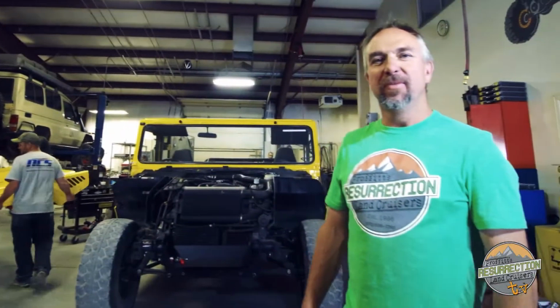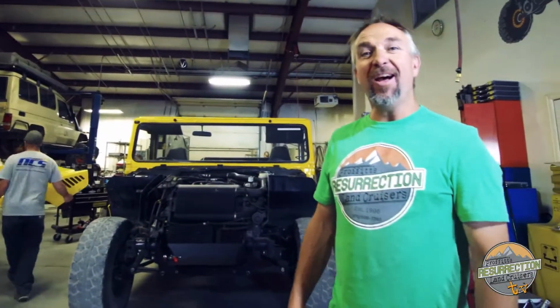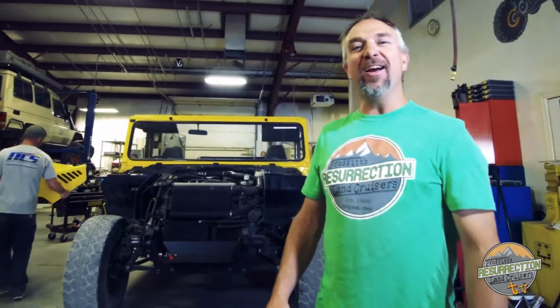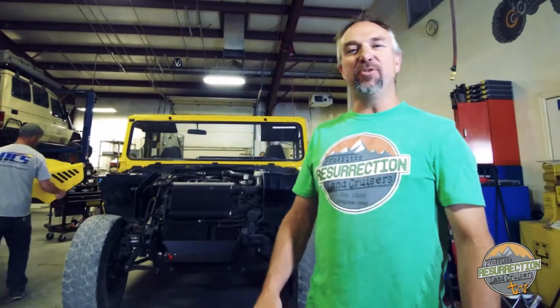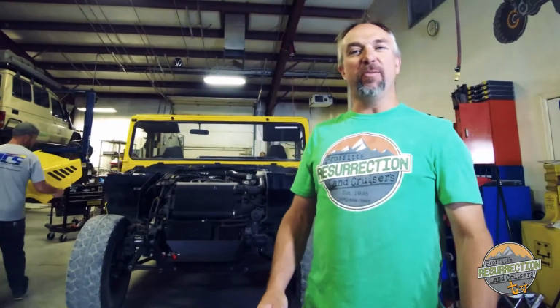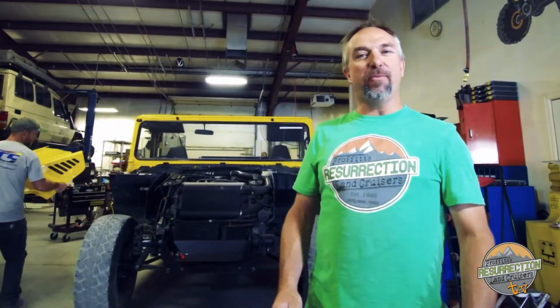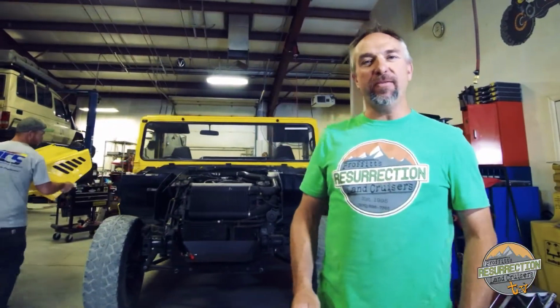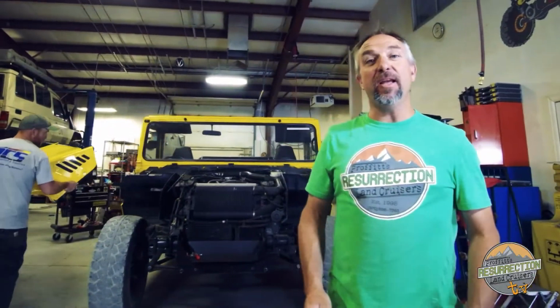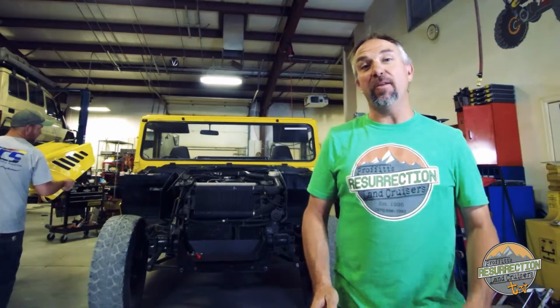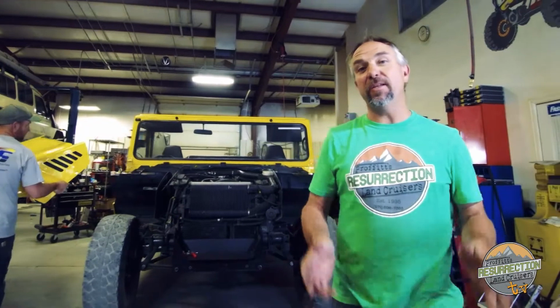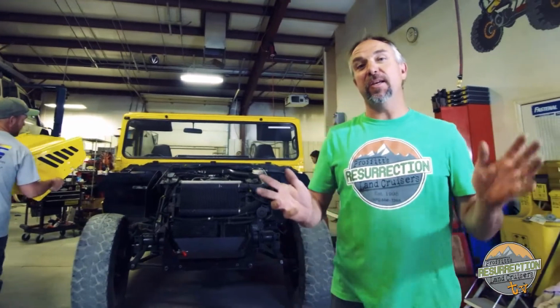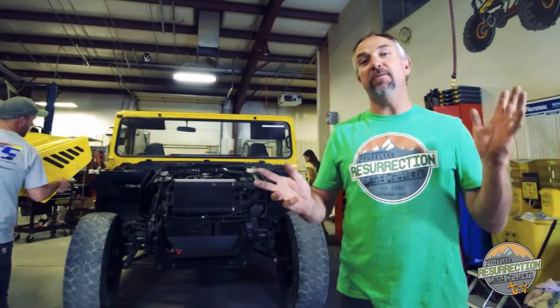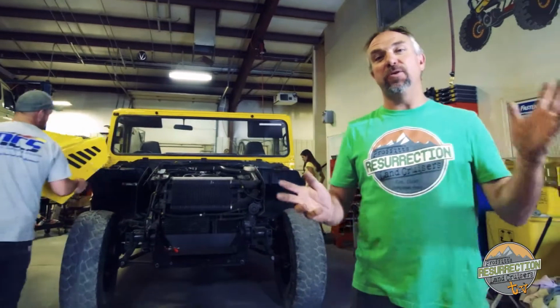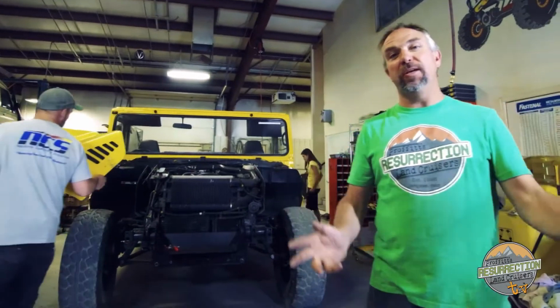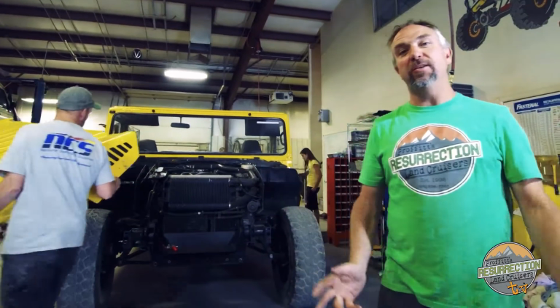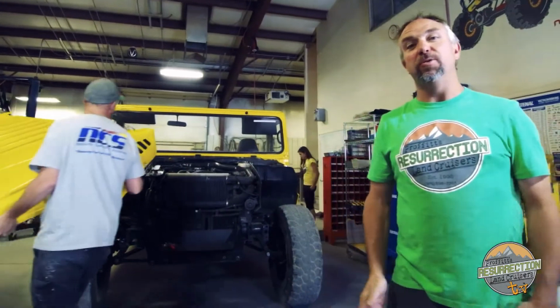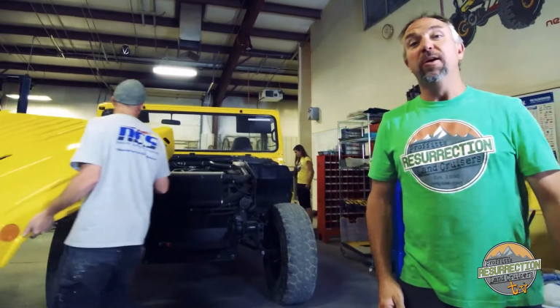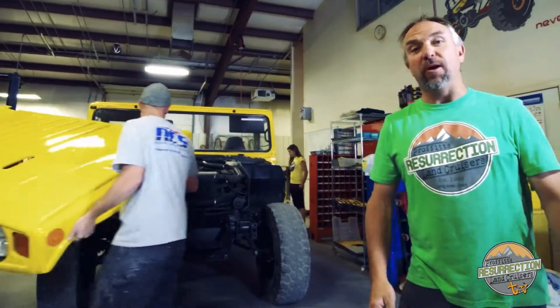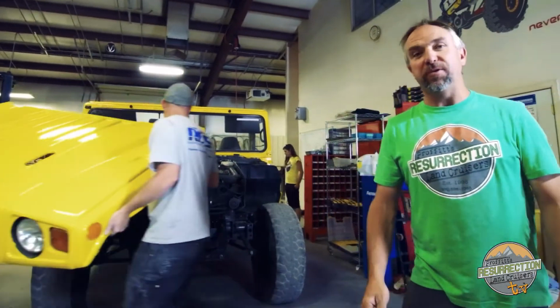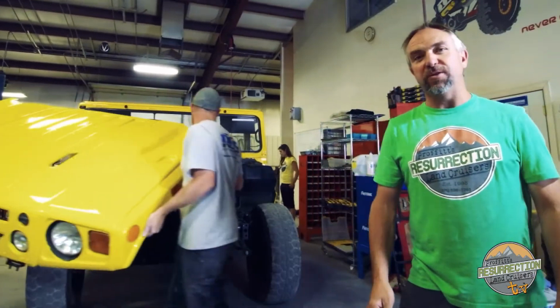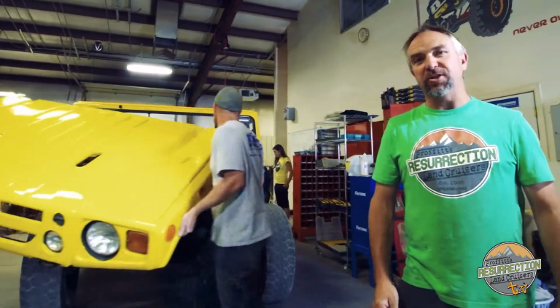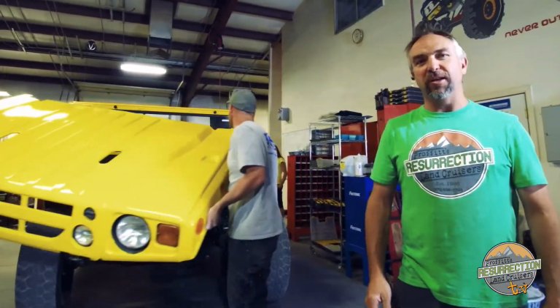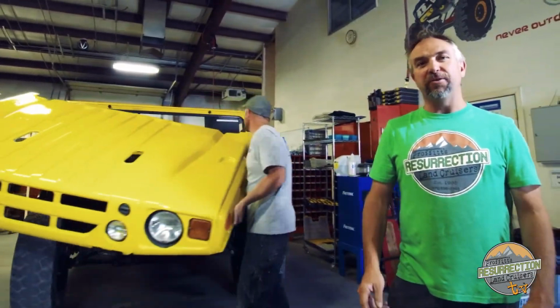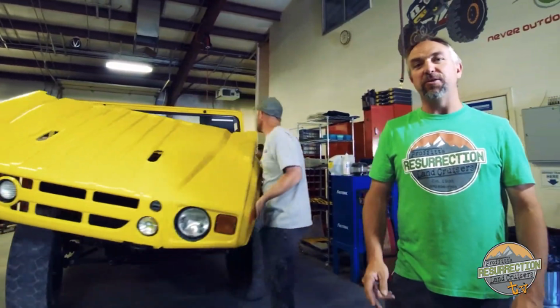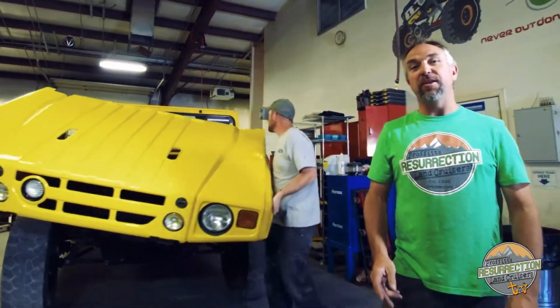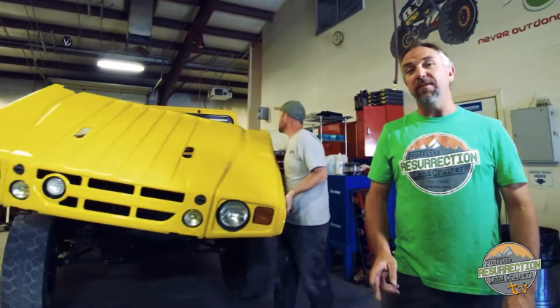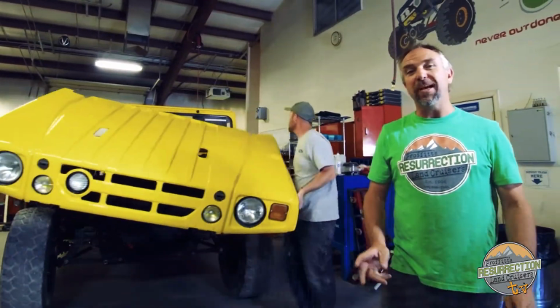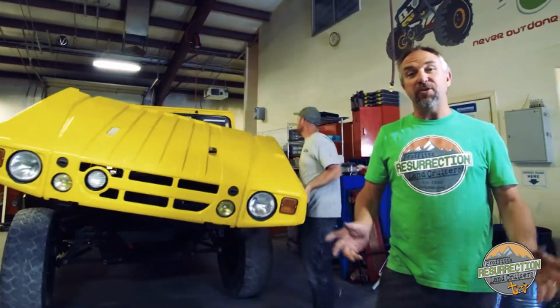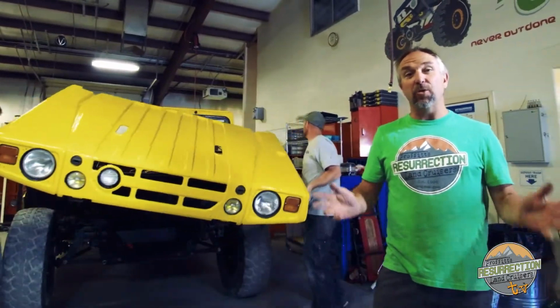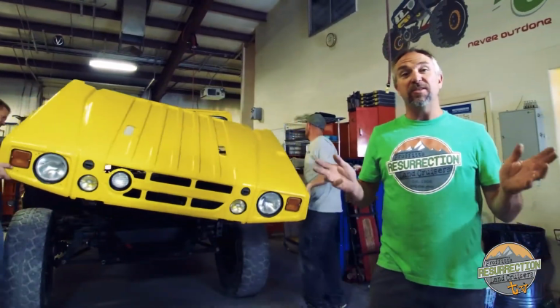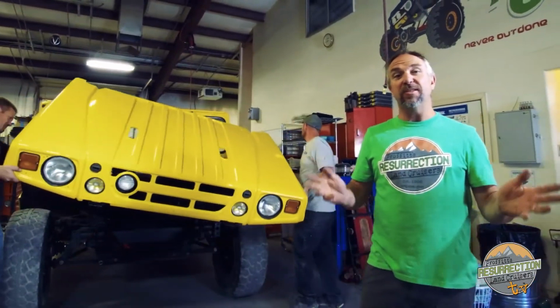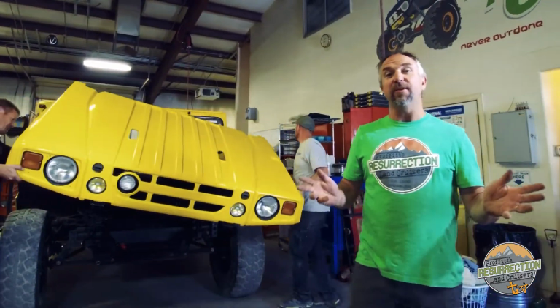Hi, I'm Jeremiah Prophet and thanks again for tuning in to Prophet's Resurrection Land Cruisers TV Episode 7.